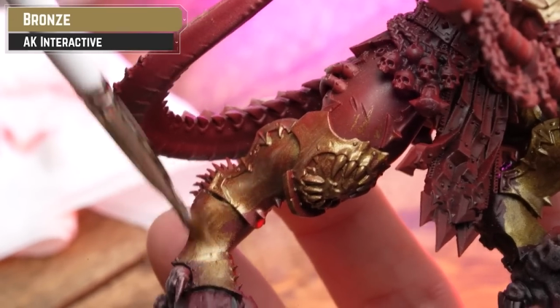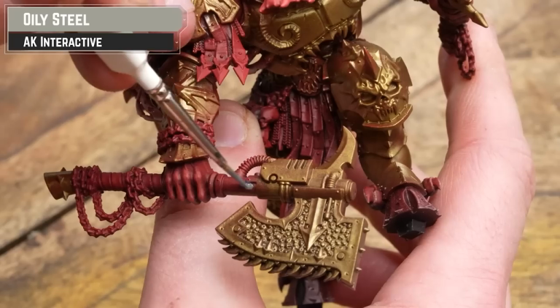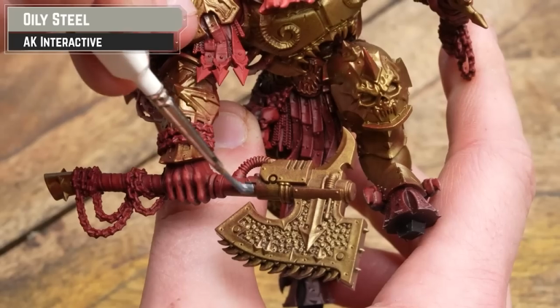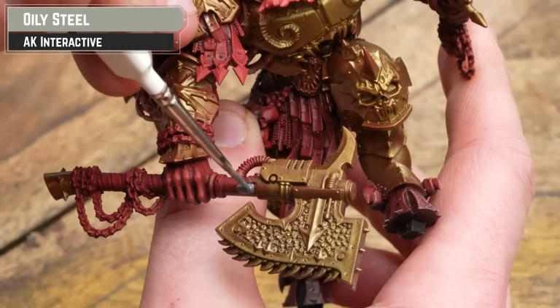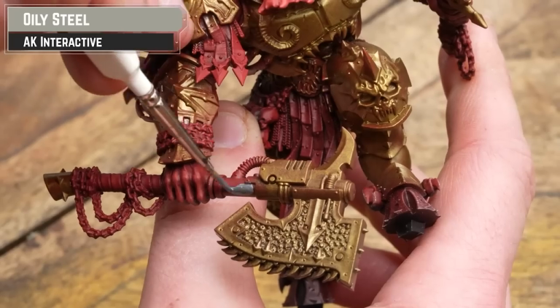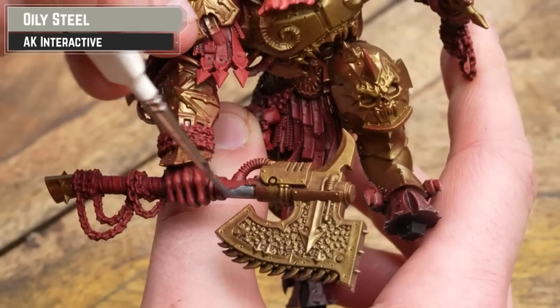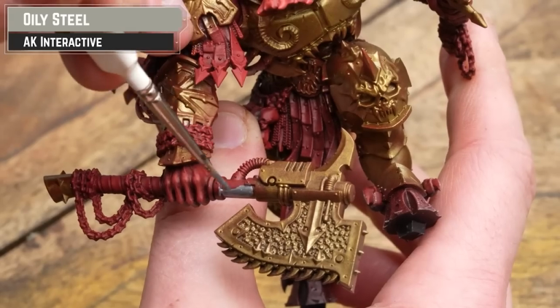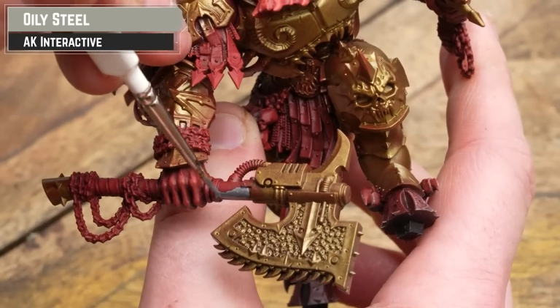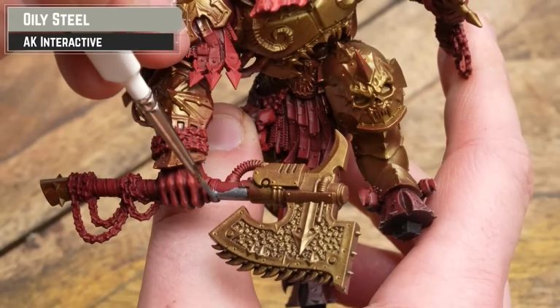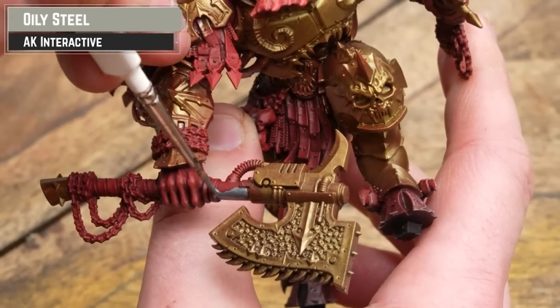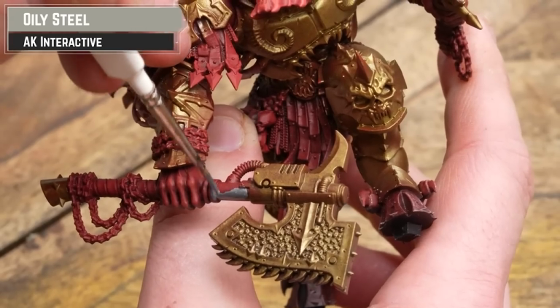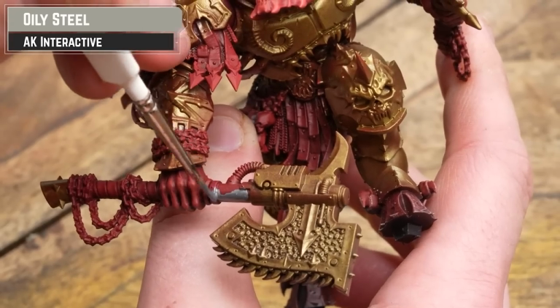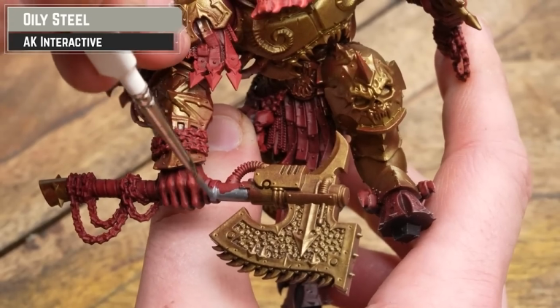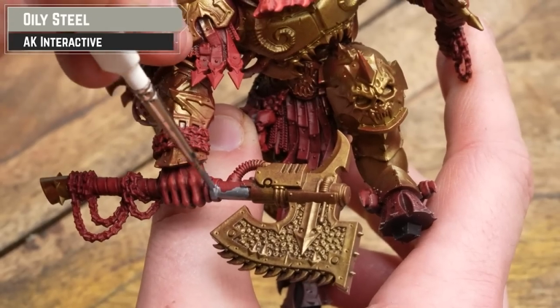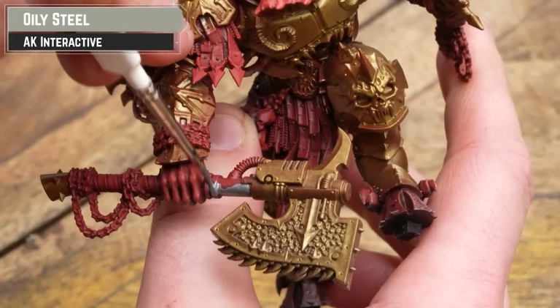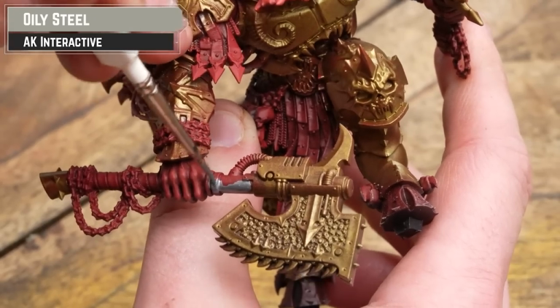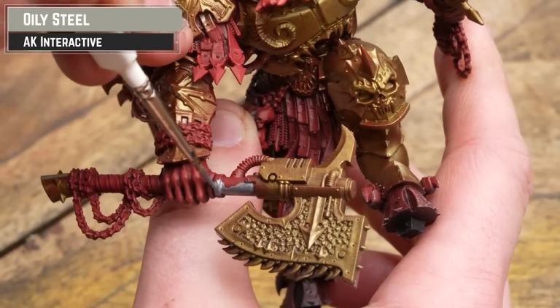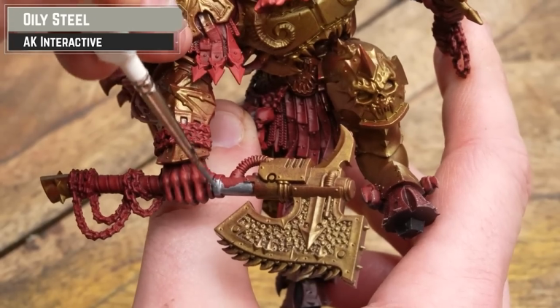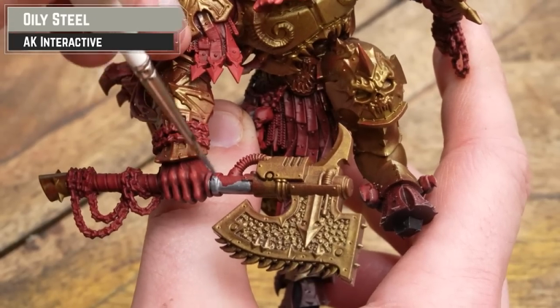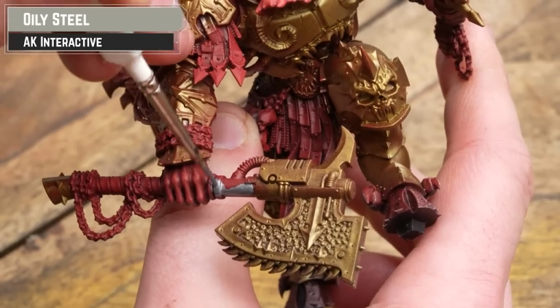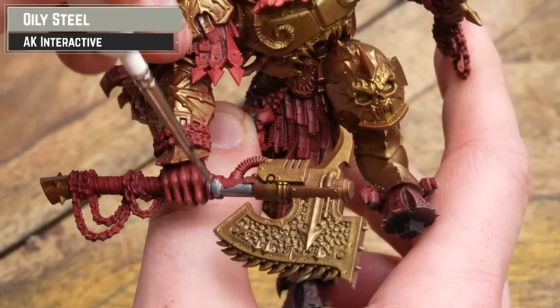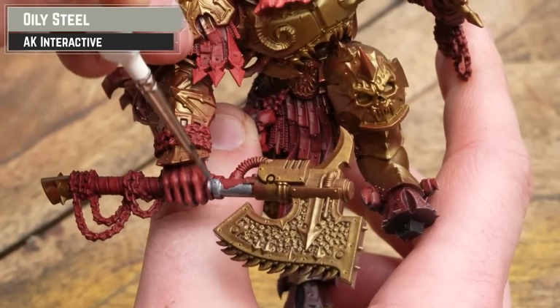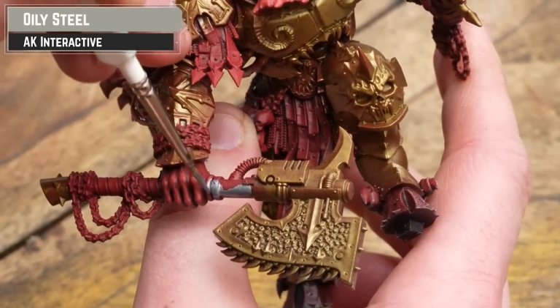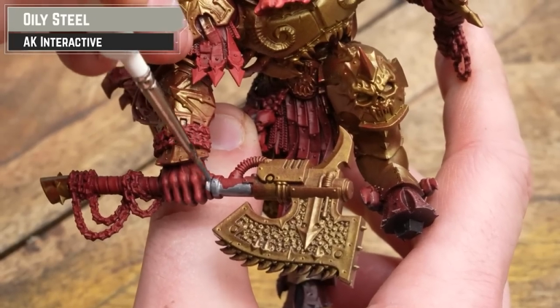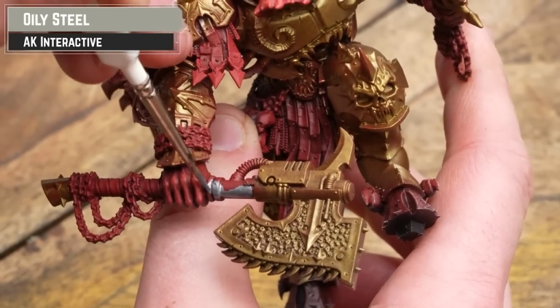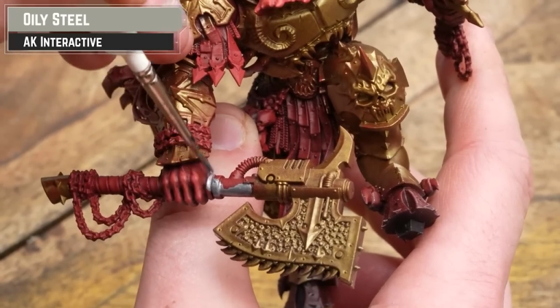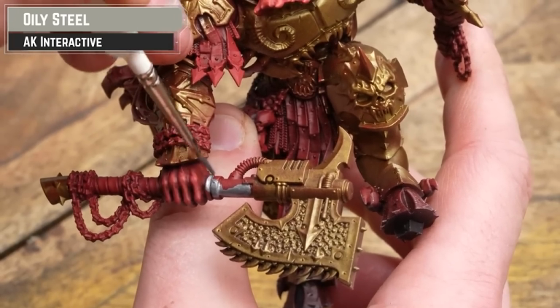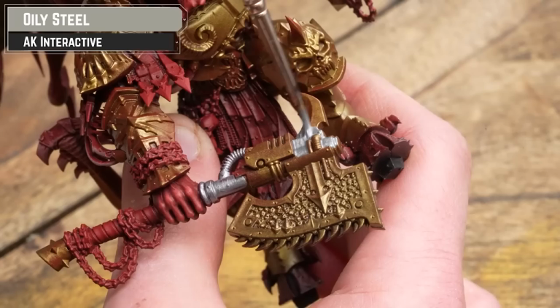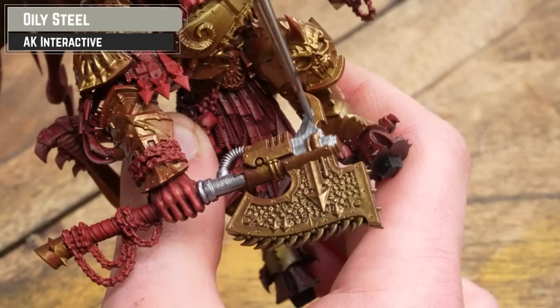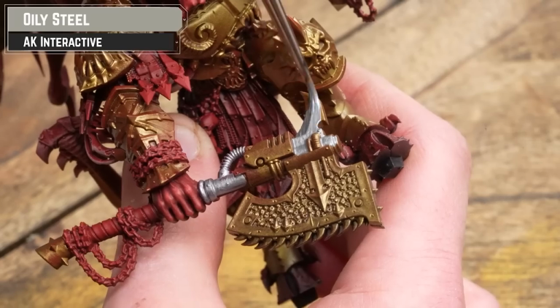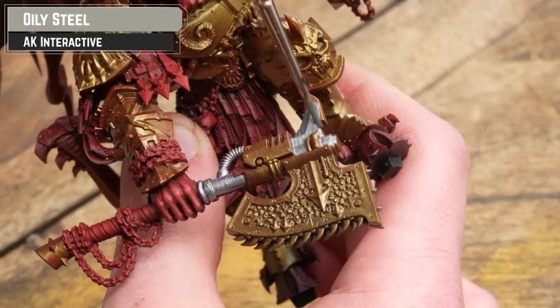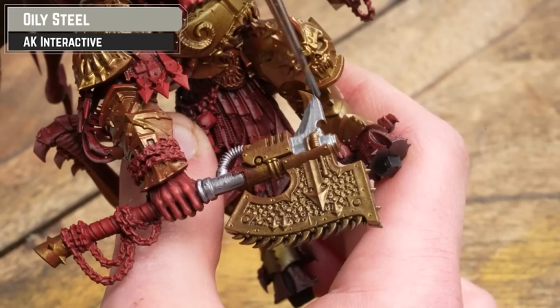Next up for the silver details, I'll be using AK Oily Steel, though any other gunmetal silver tones will do the job.